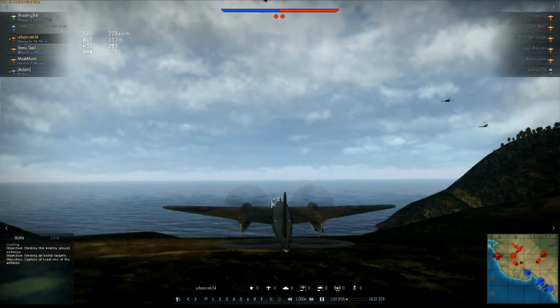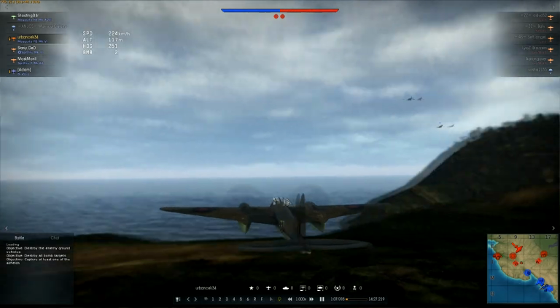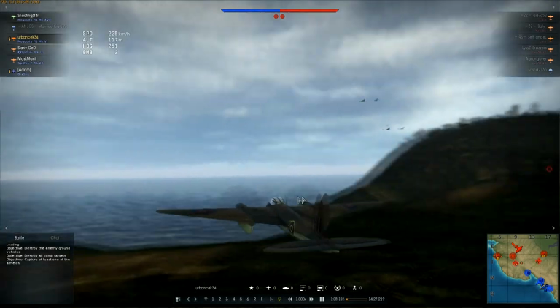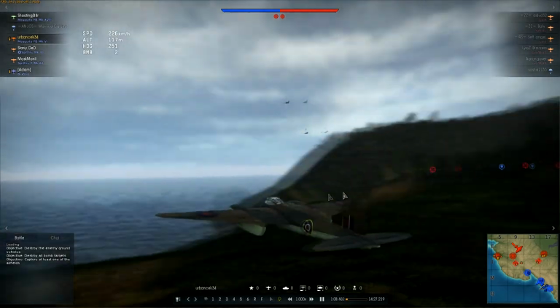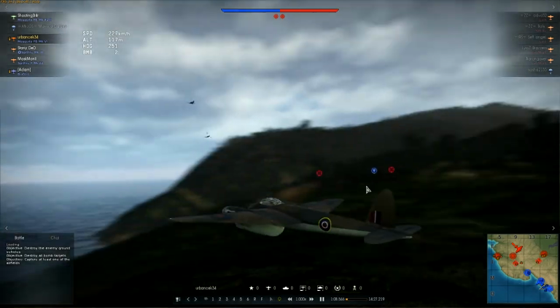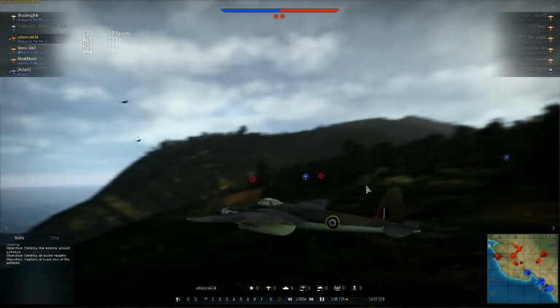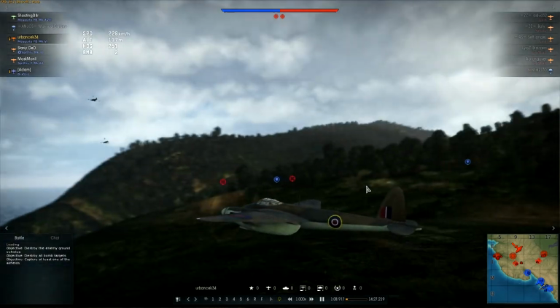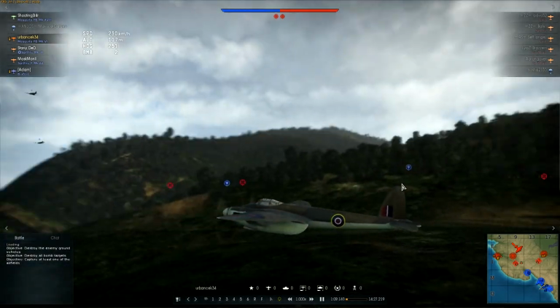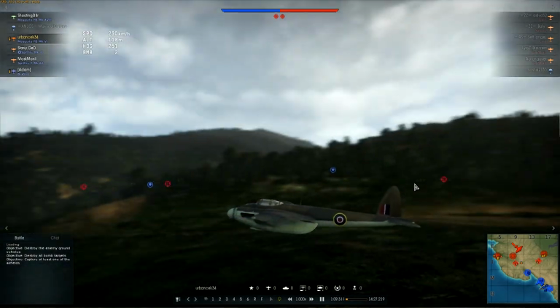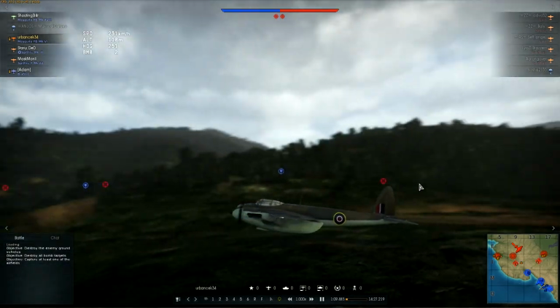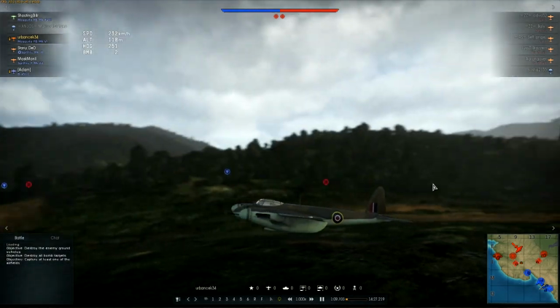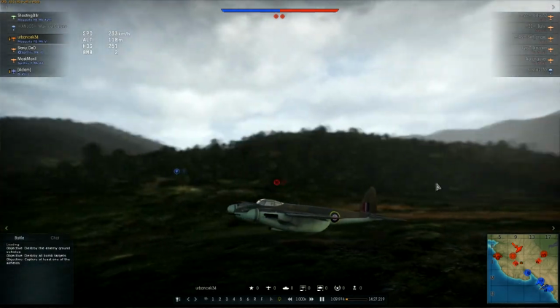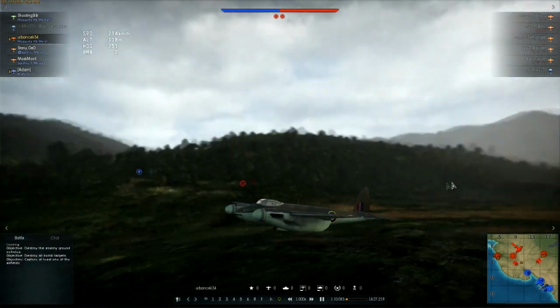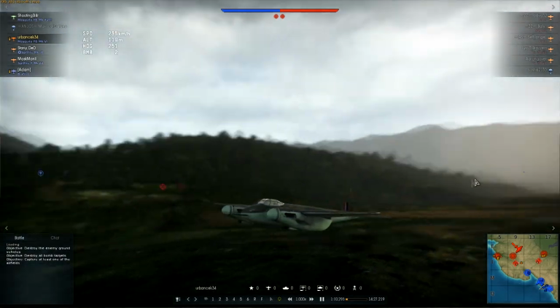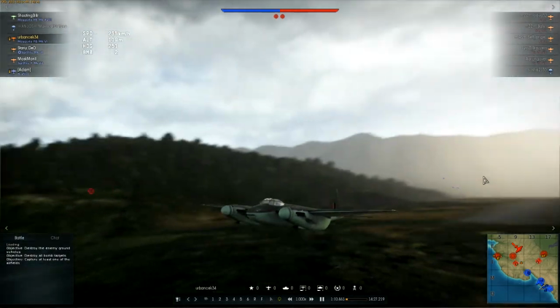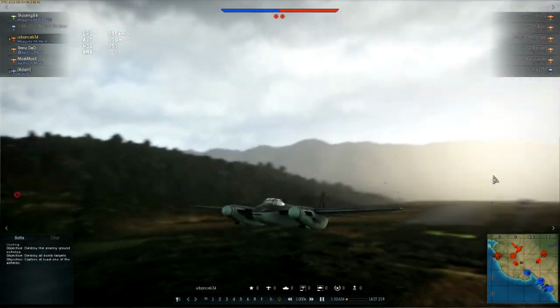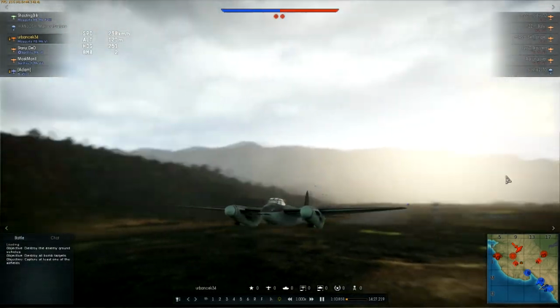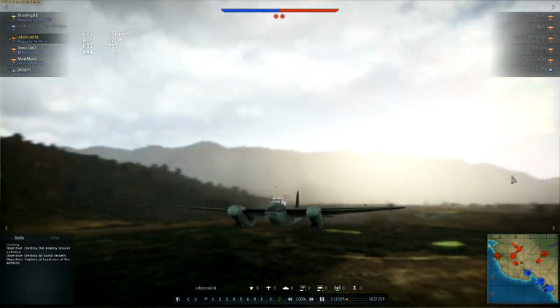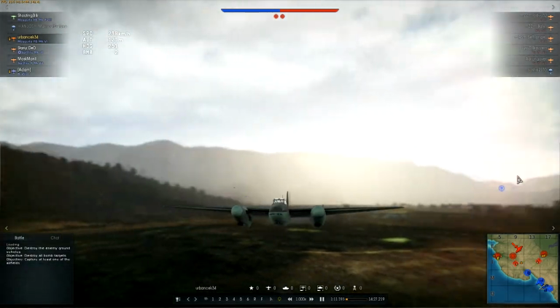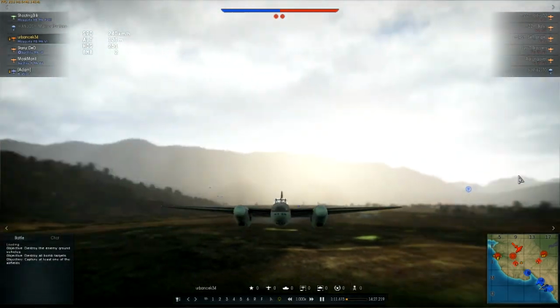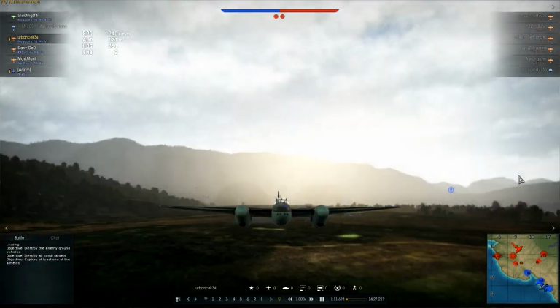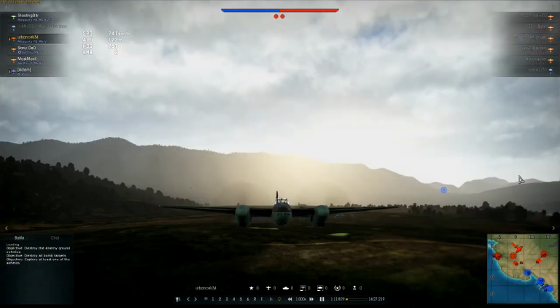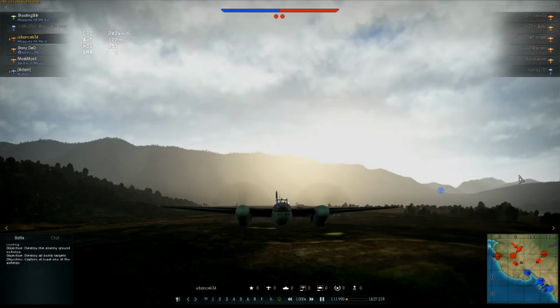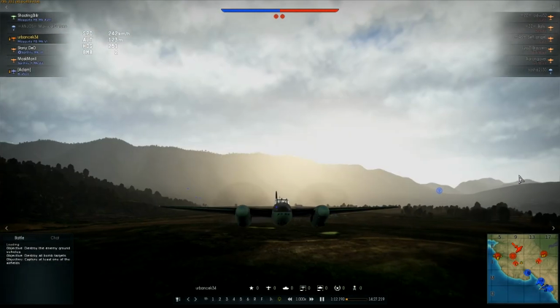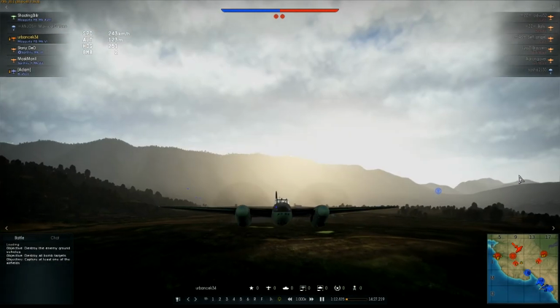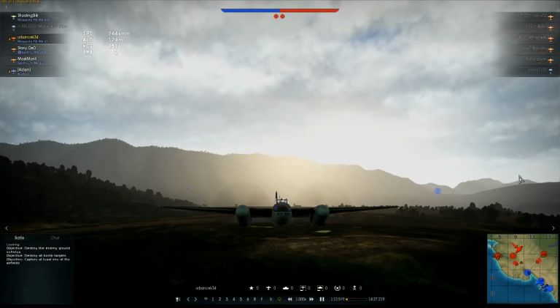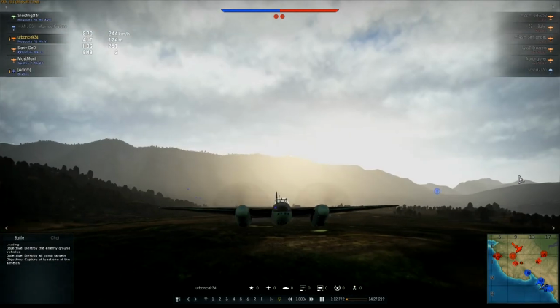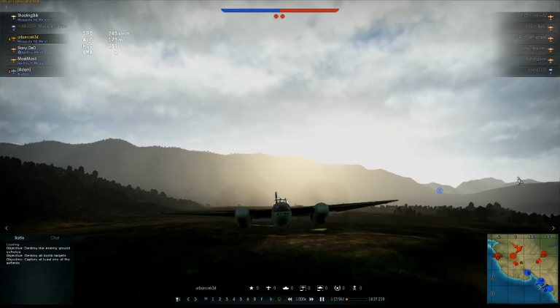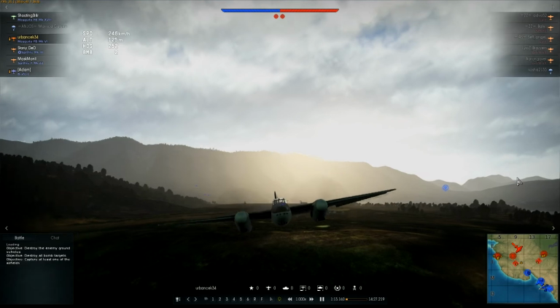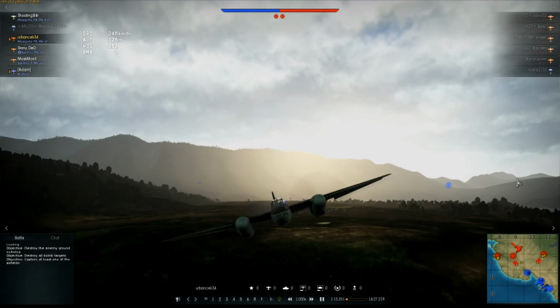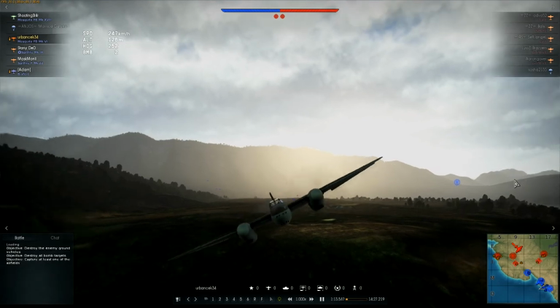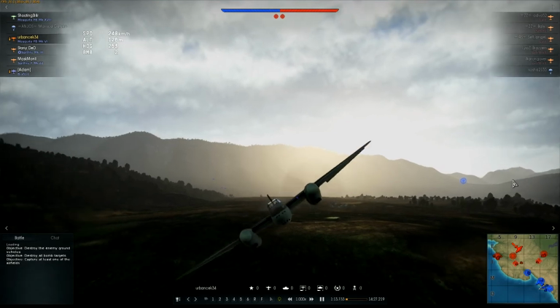In War Thunder it's the Mark VI. You have the Mark VI and the Mark XVIII.